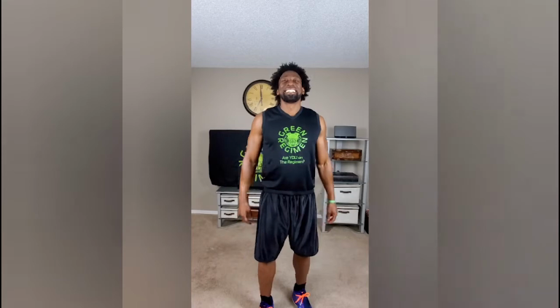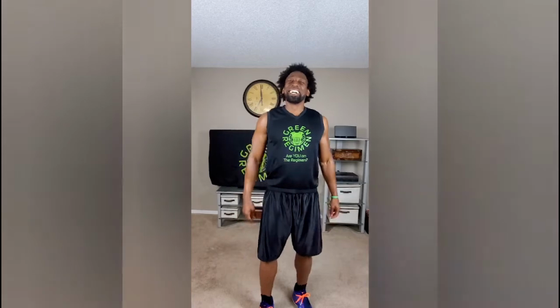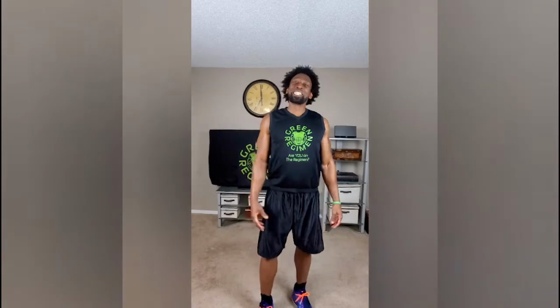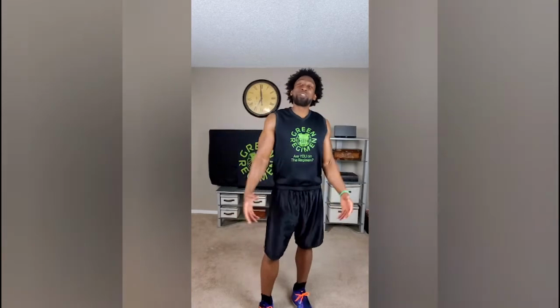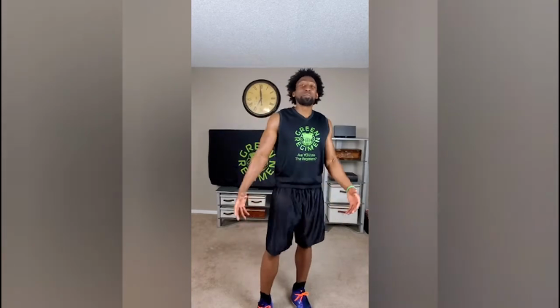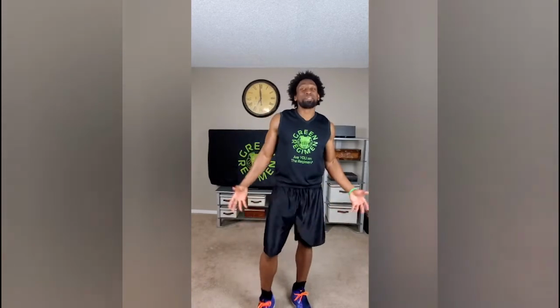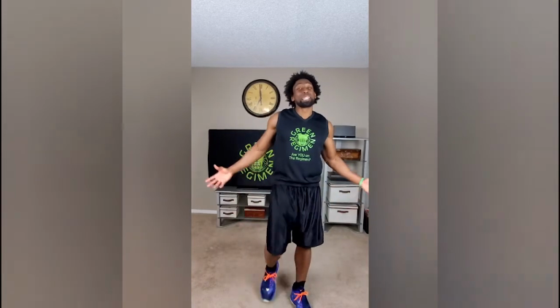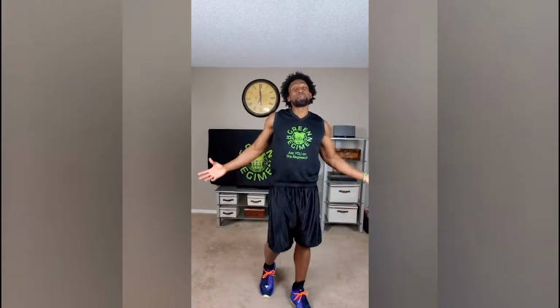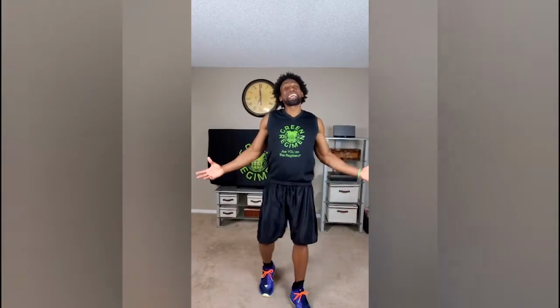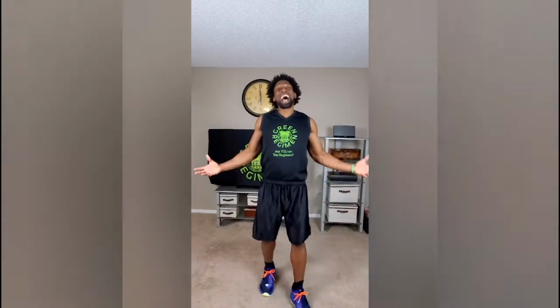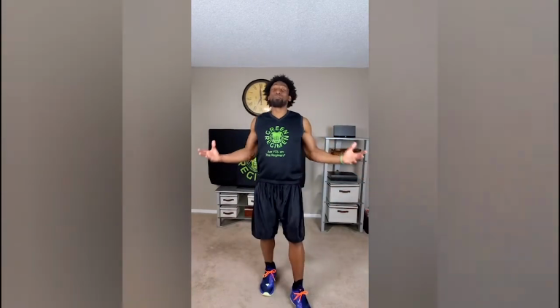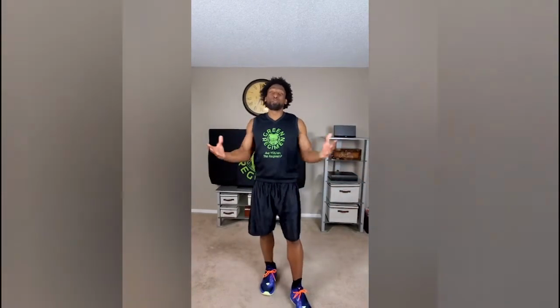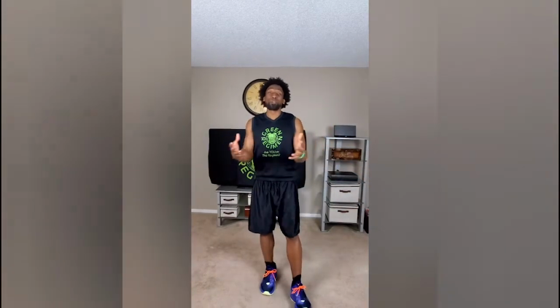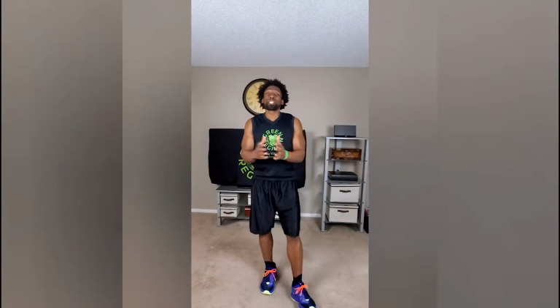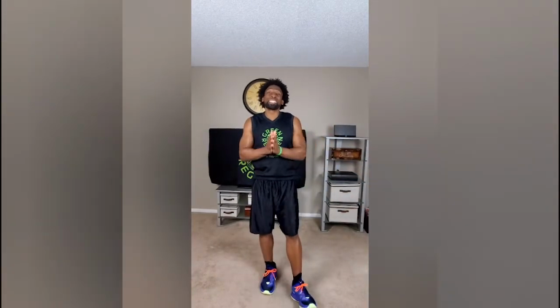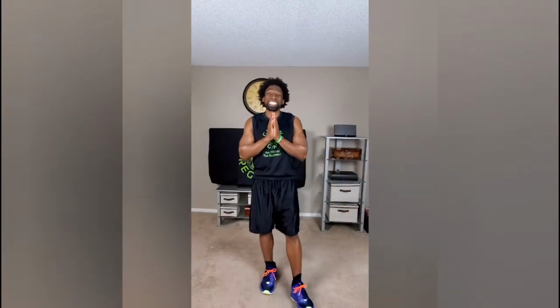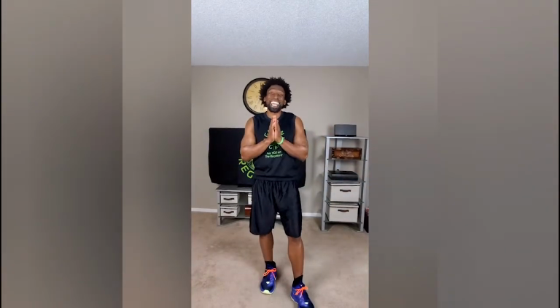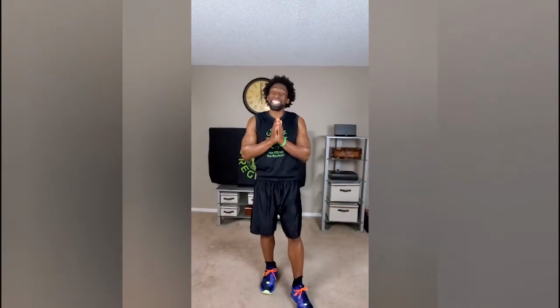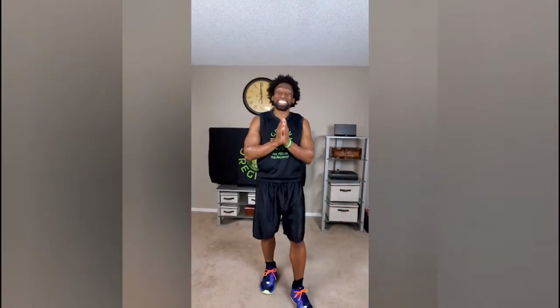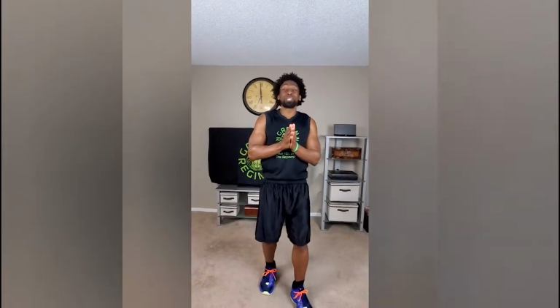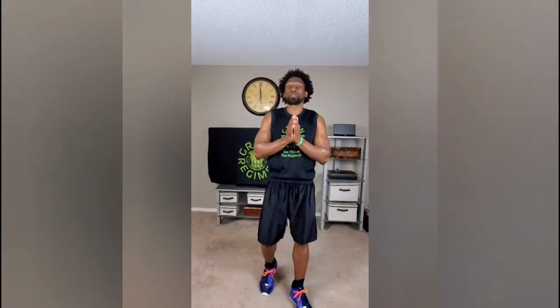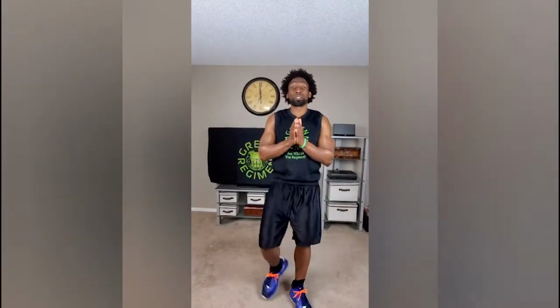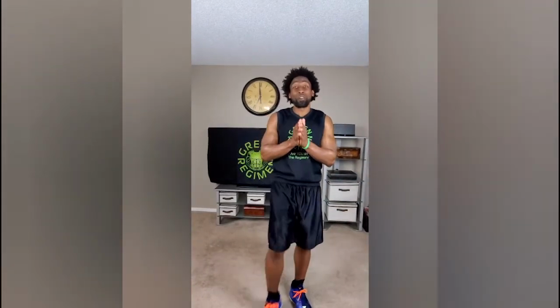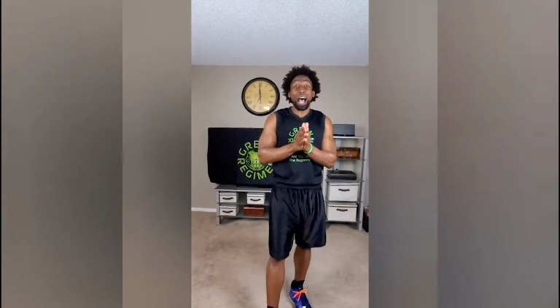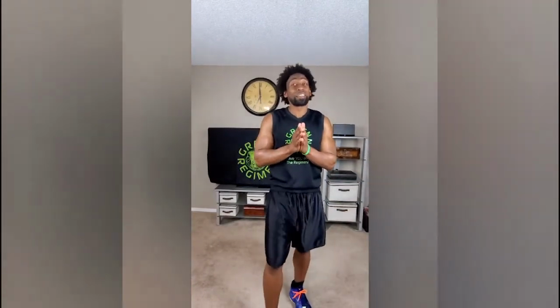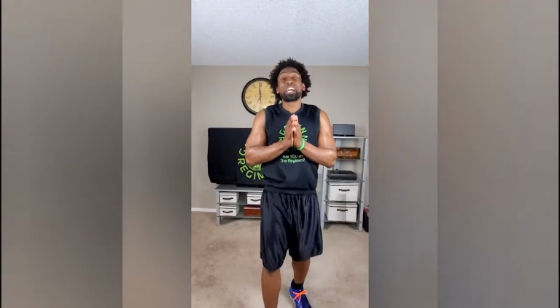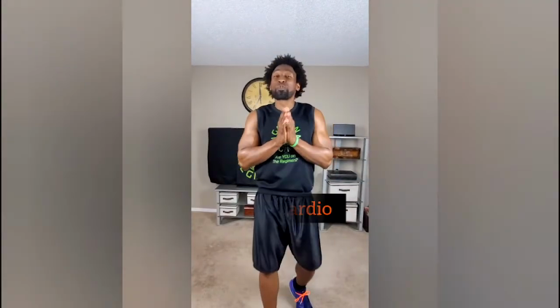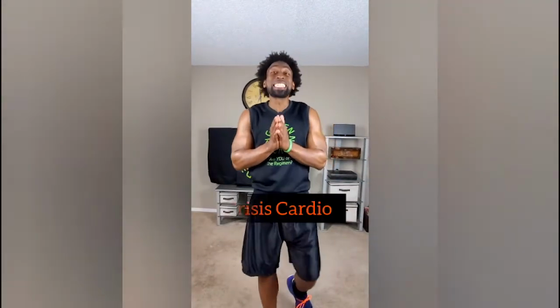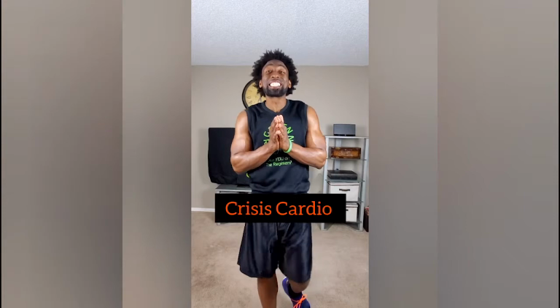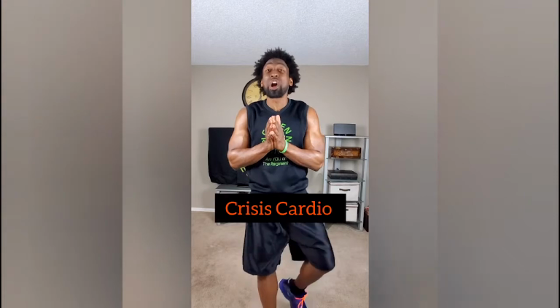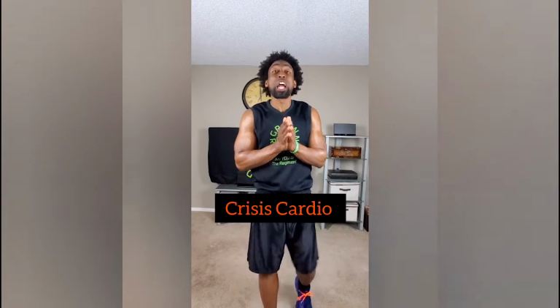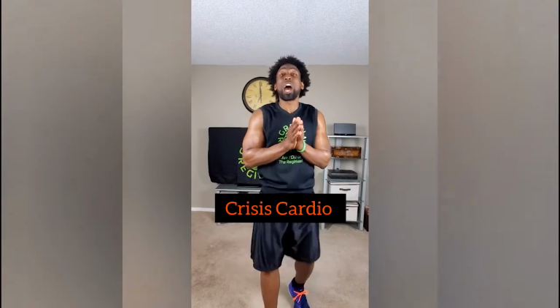Elite Family, my name is Ty with Green Regimen. Today is day number 25 — Crisis Cardio!